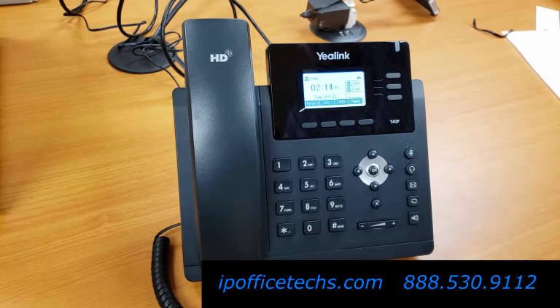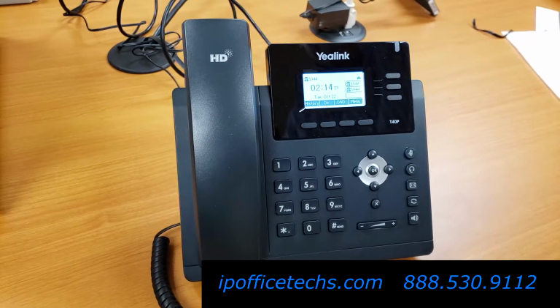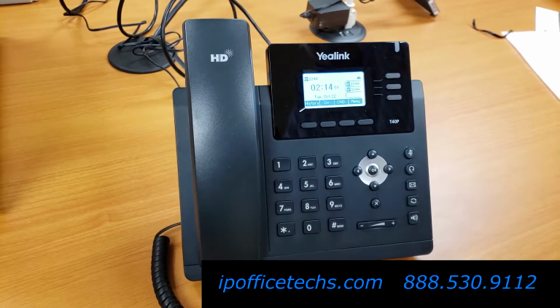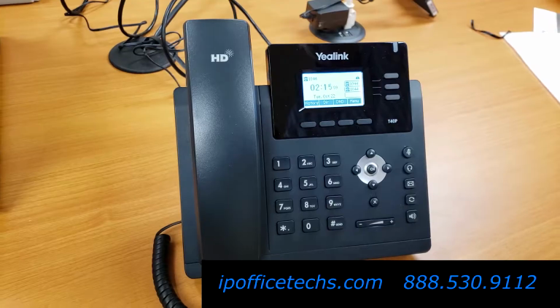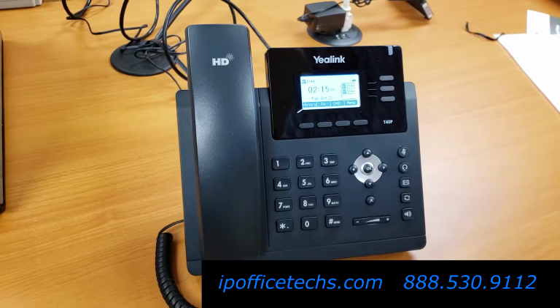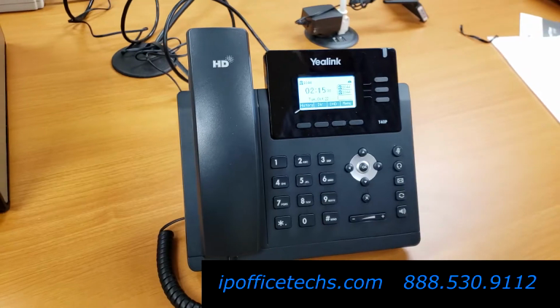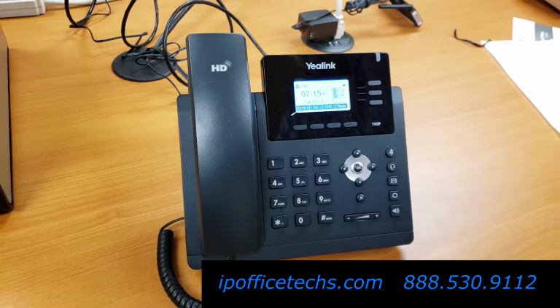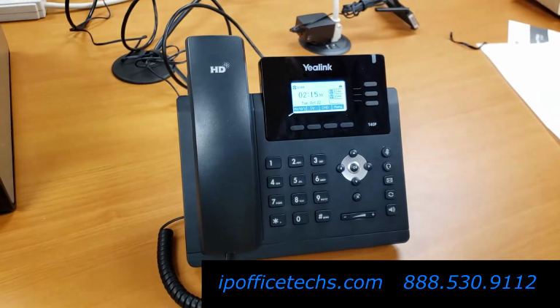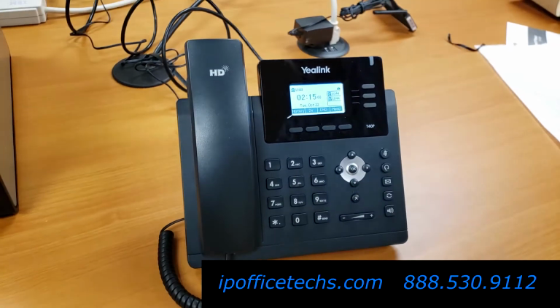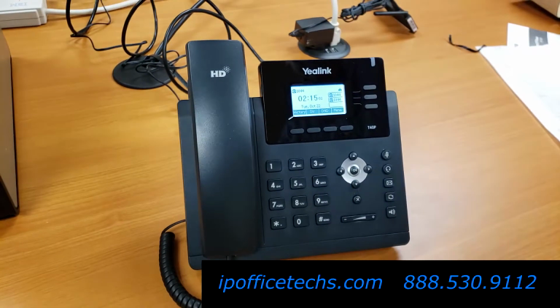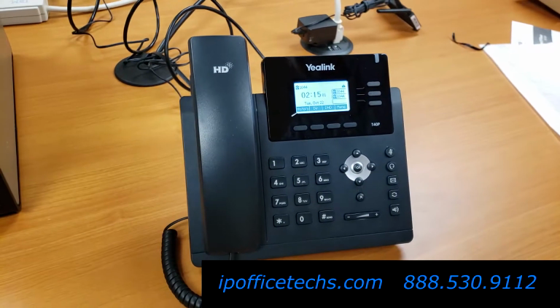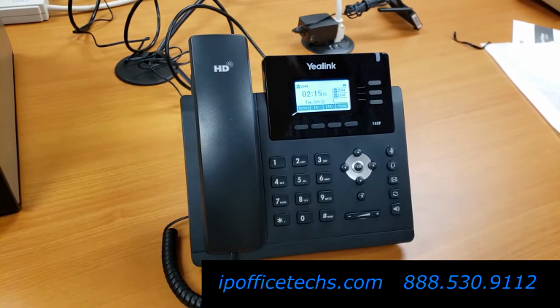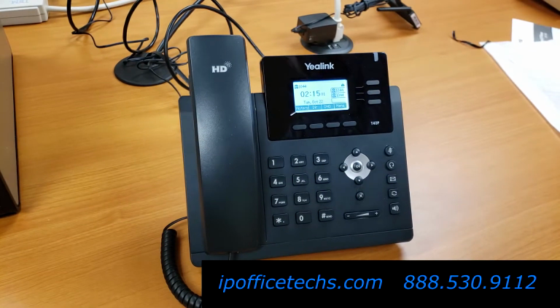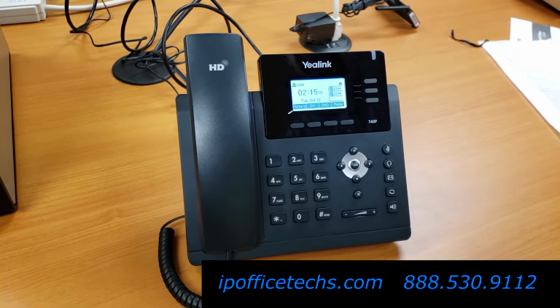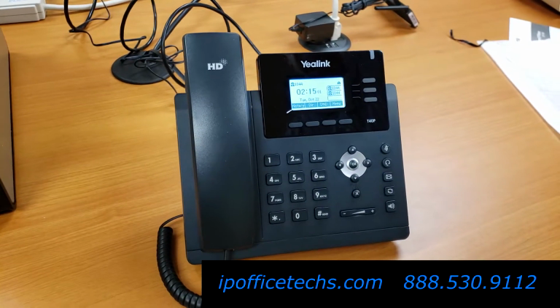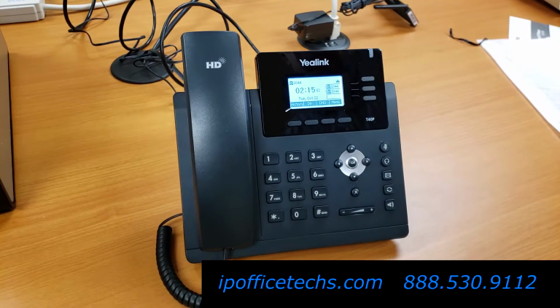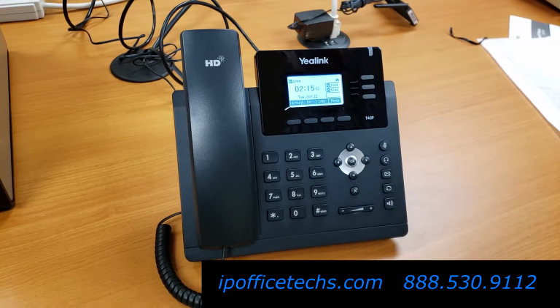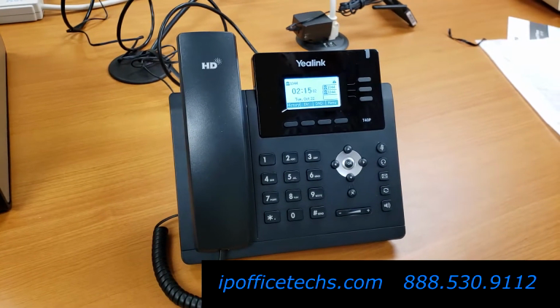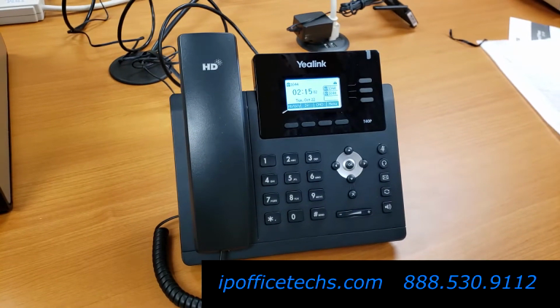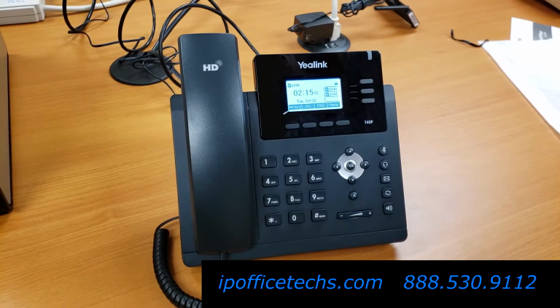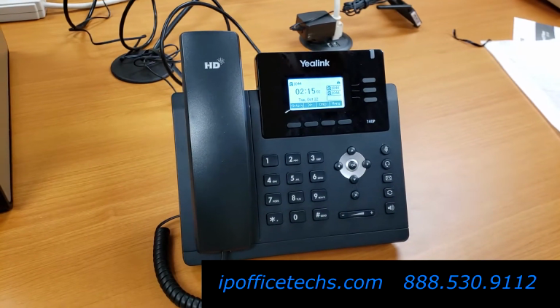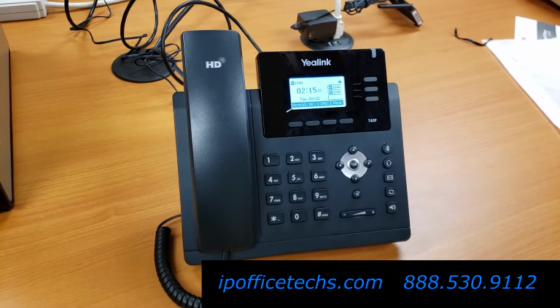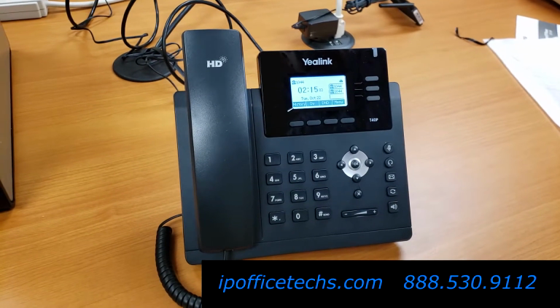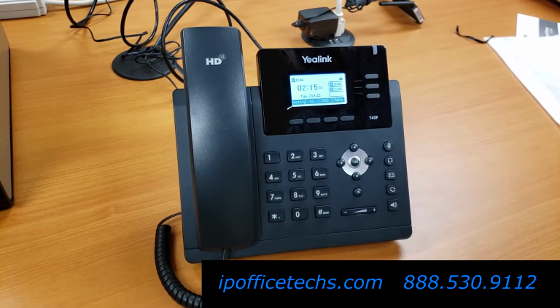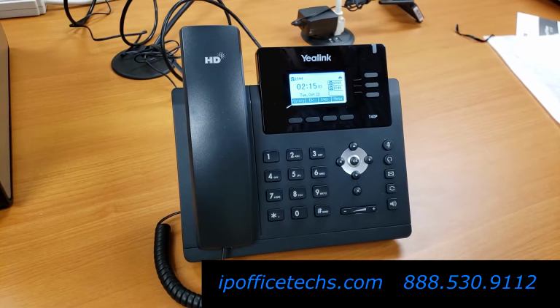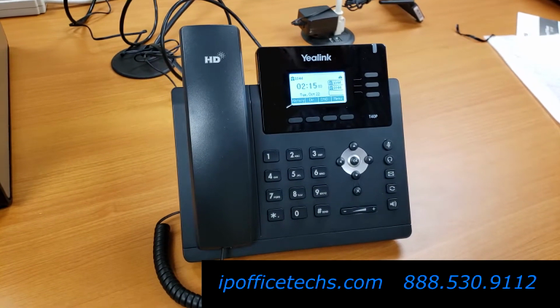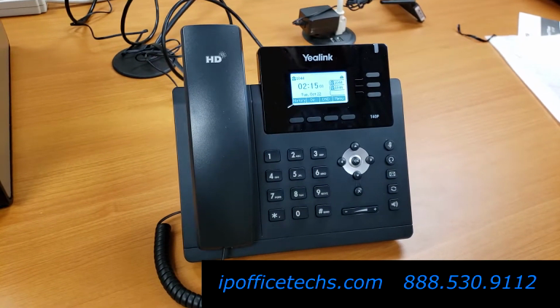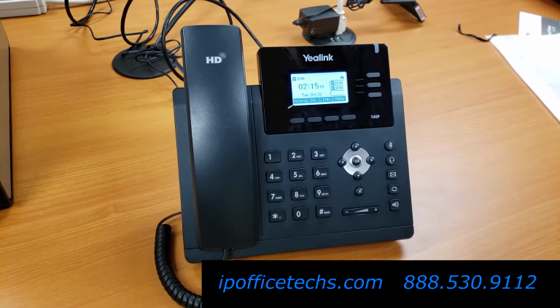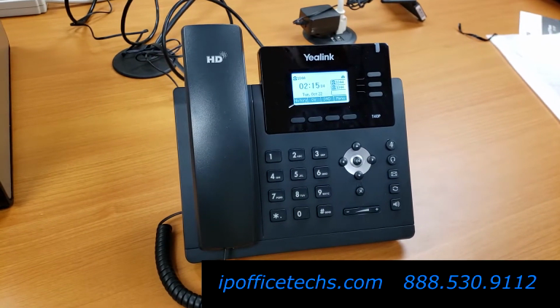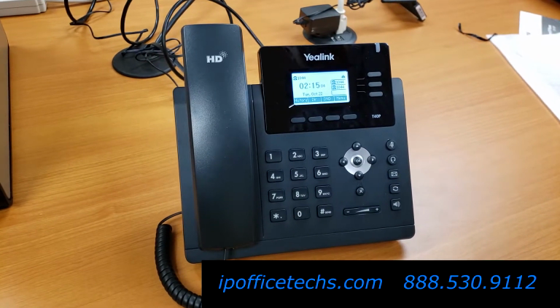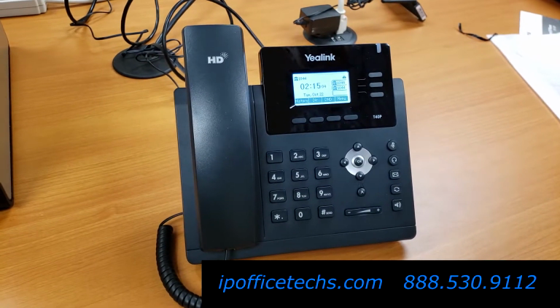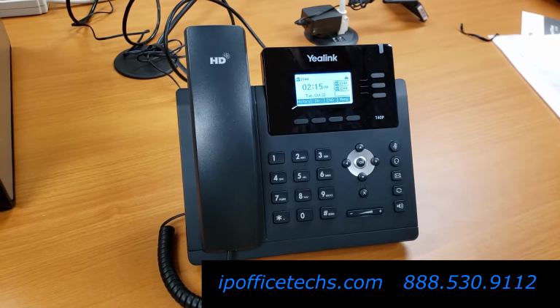If there is any help you need with it, please give us a call and we'll walk you through the rest of the setup. Thank you.